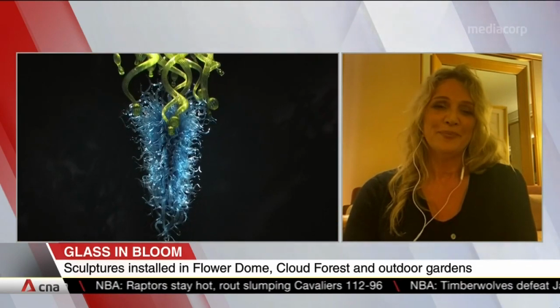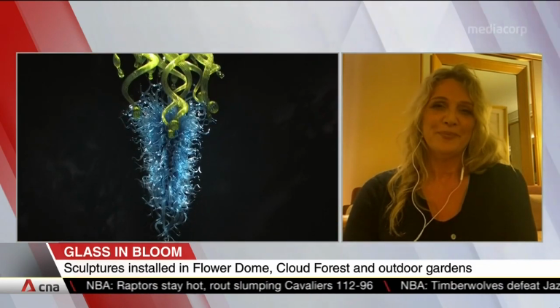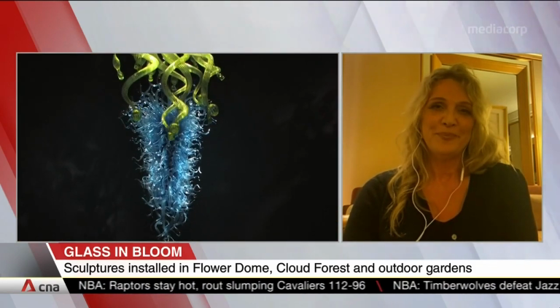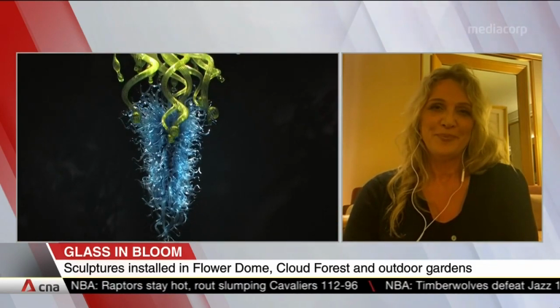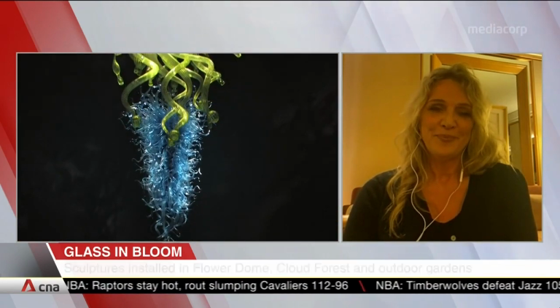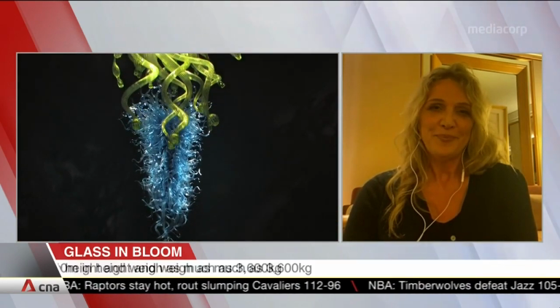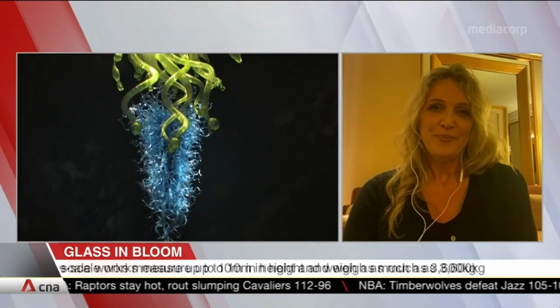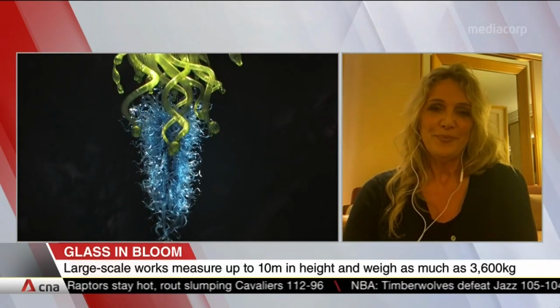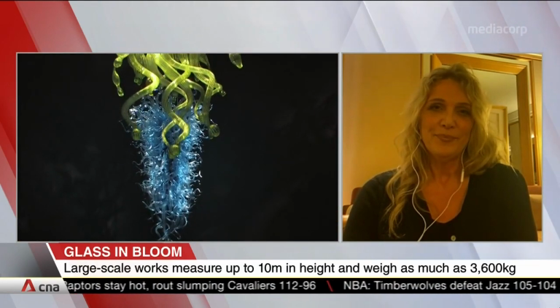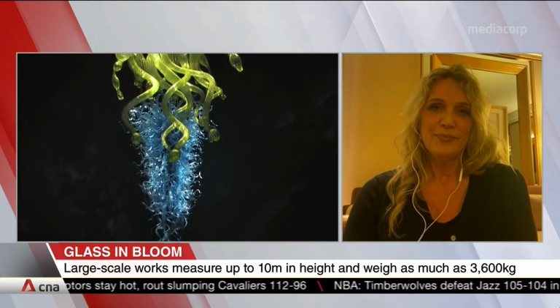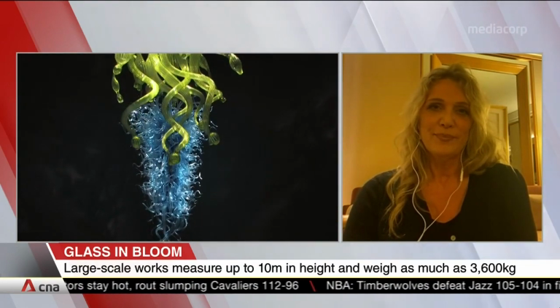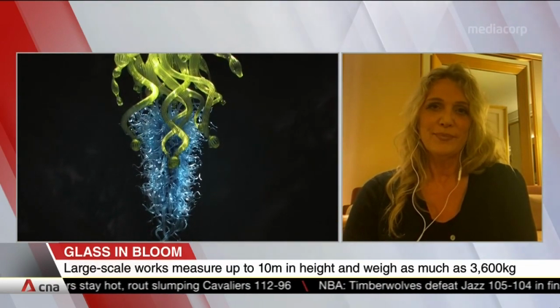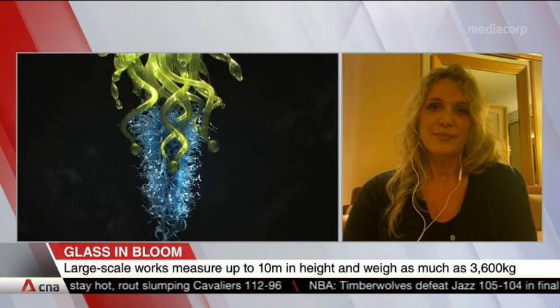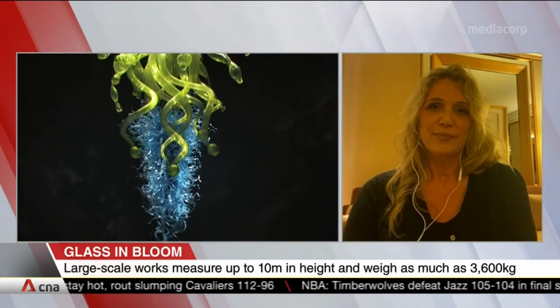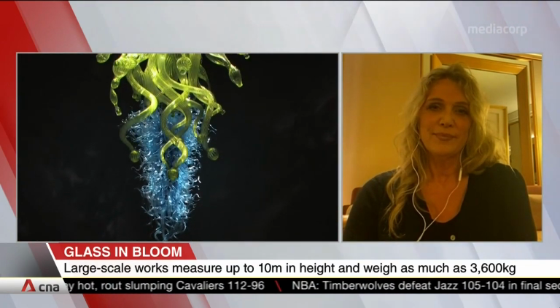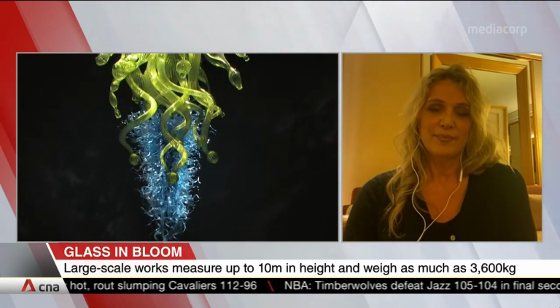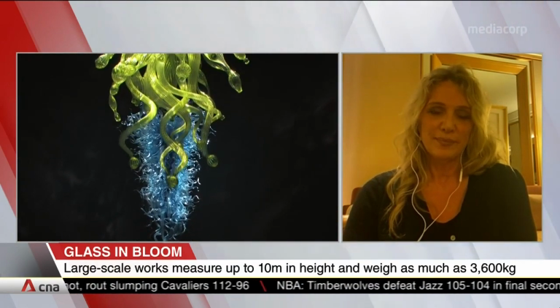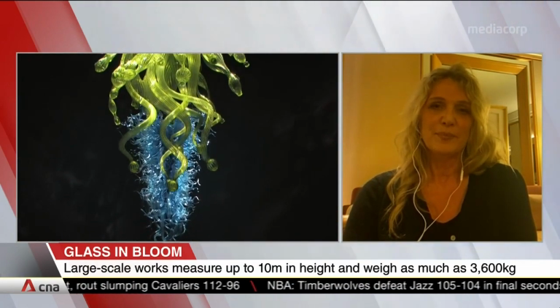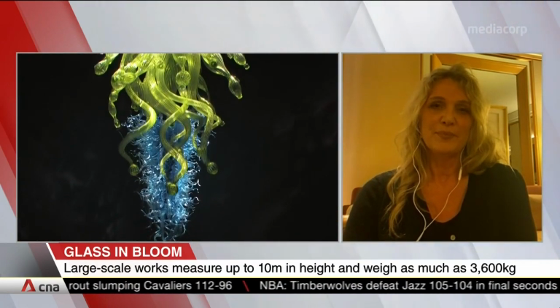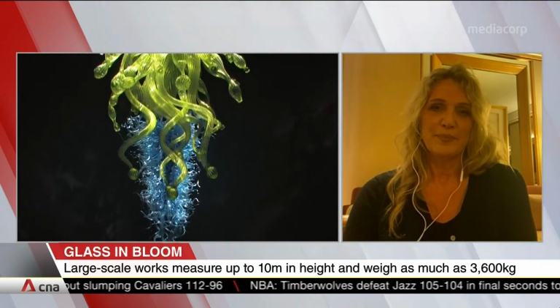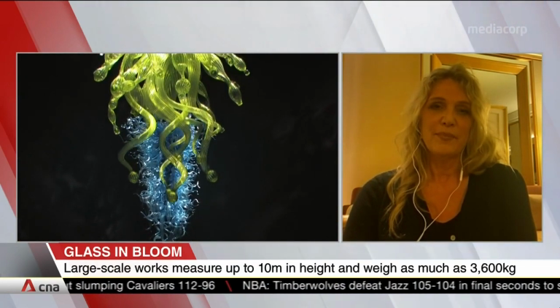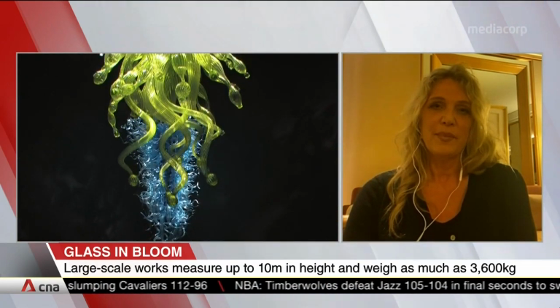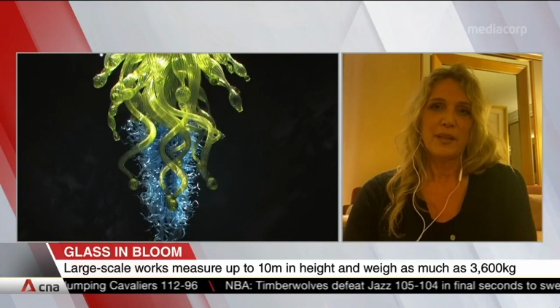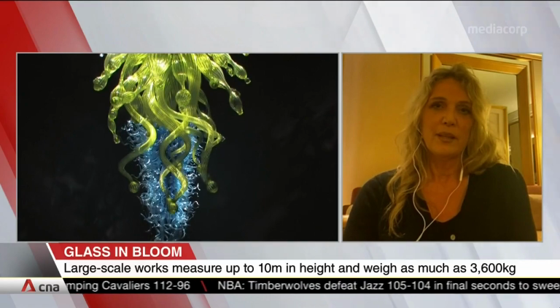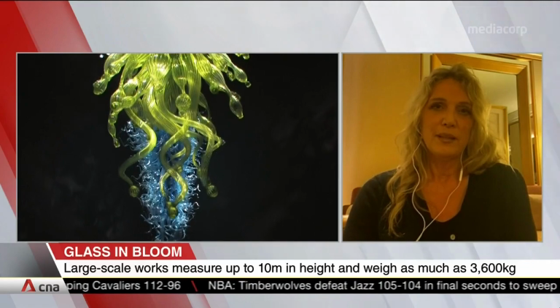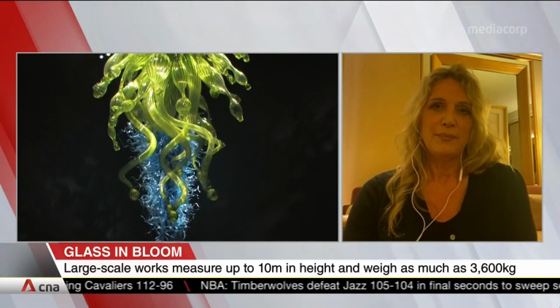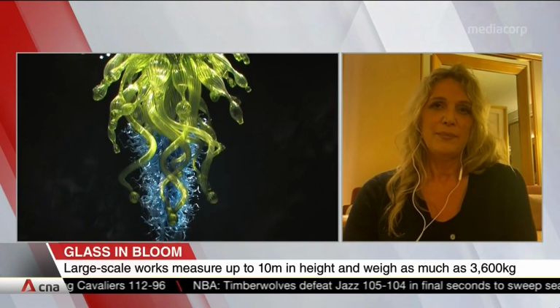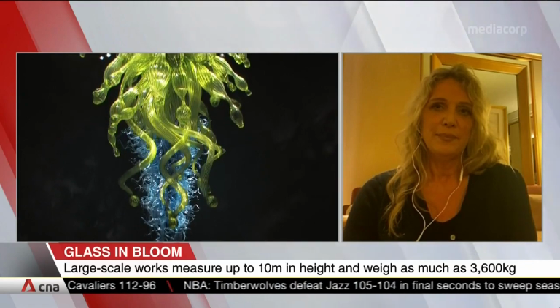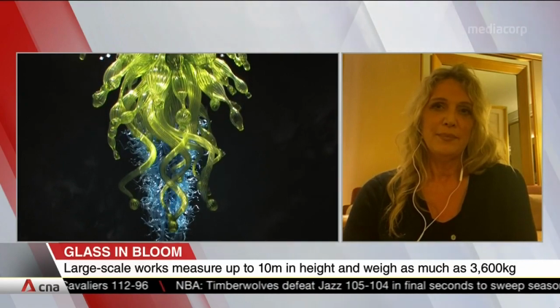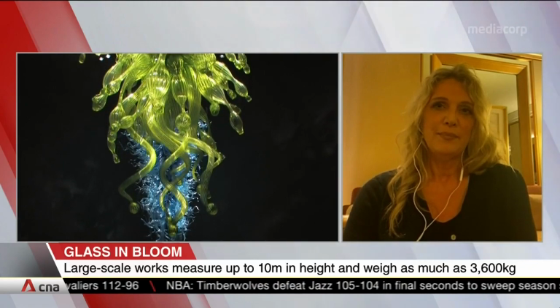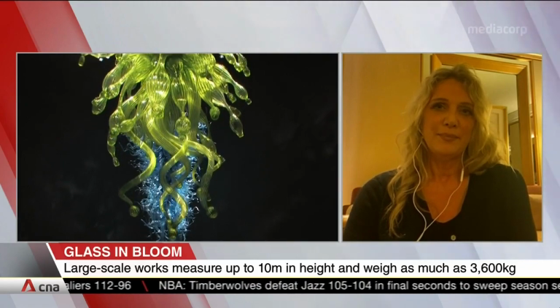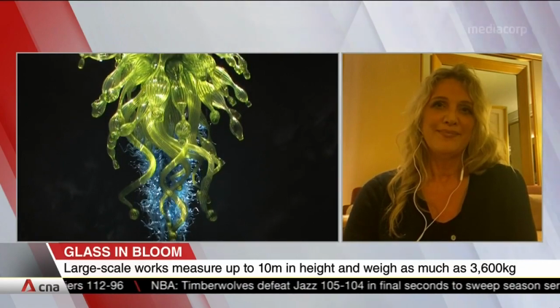Yeah, it is quite remarkable. Thanks so much for speaking with us this evening — Britt Cornett, Director of Exhibition at the Chihuly Studio.